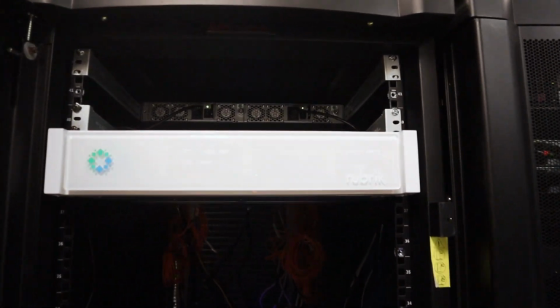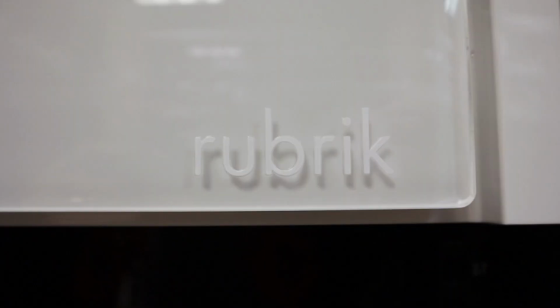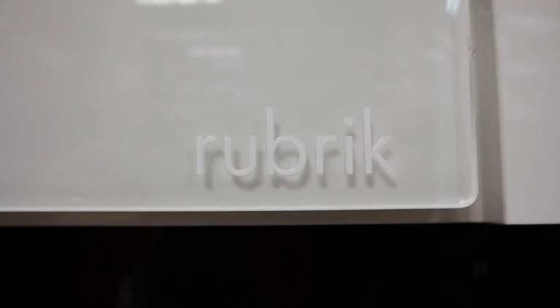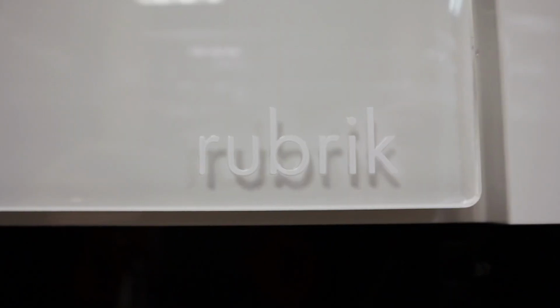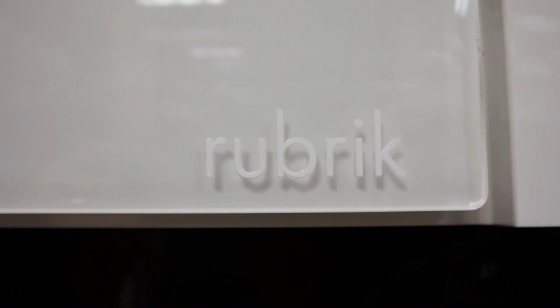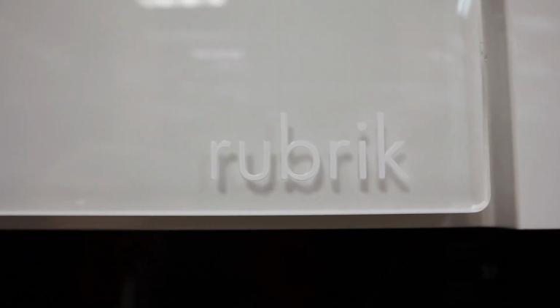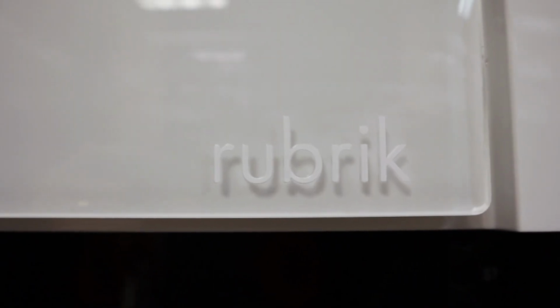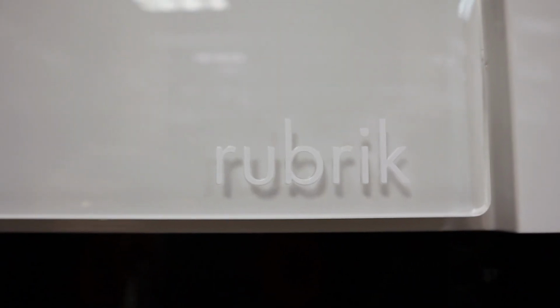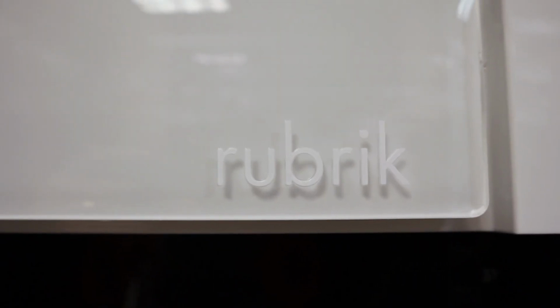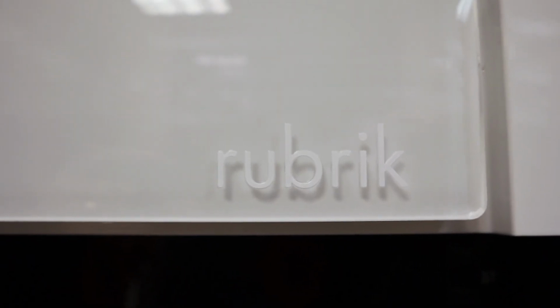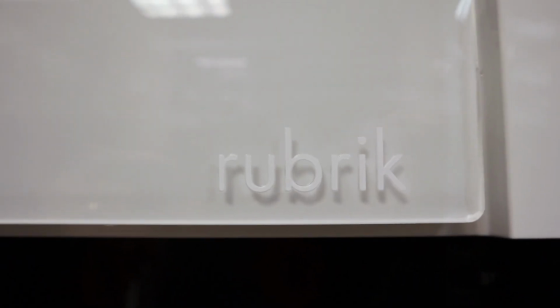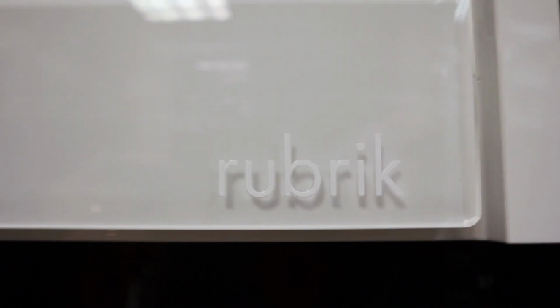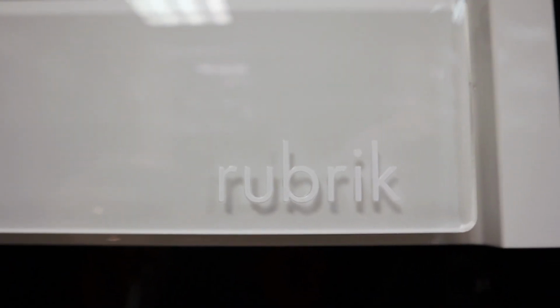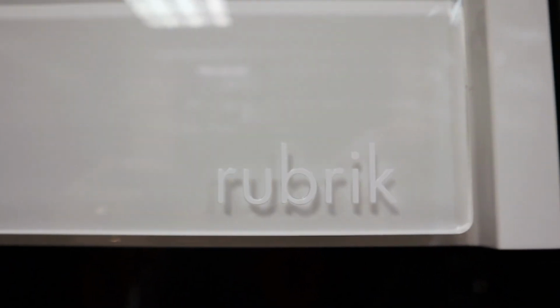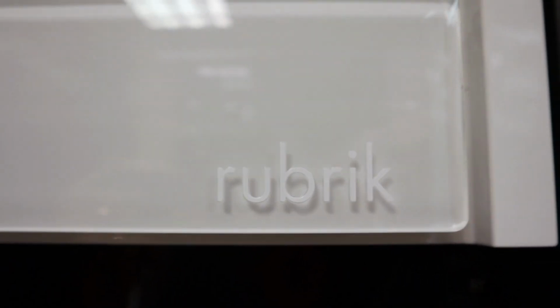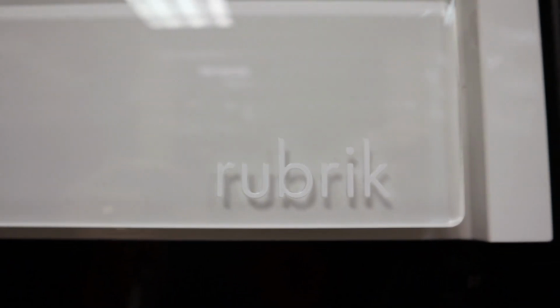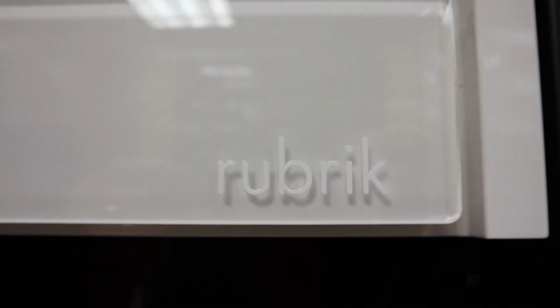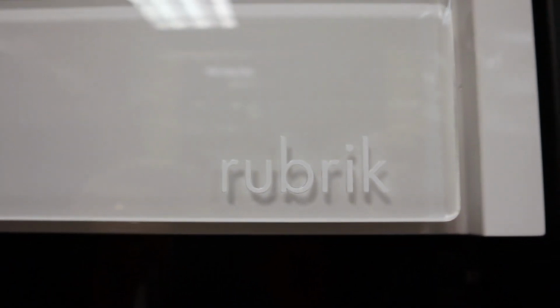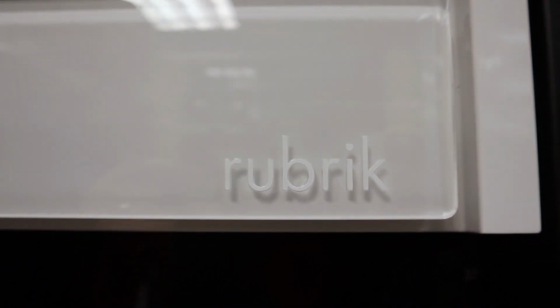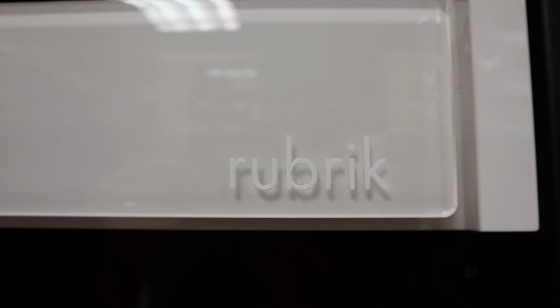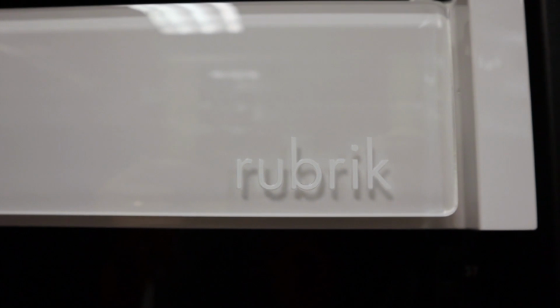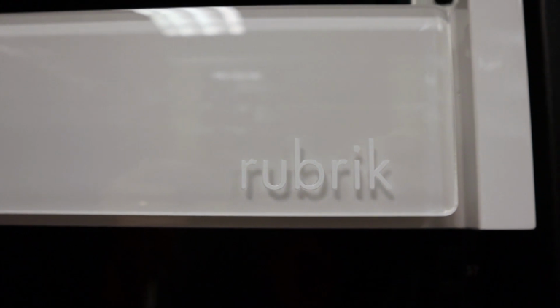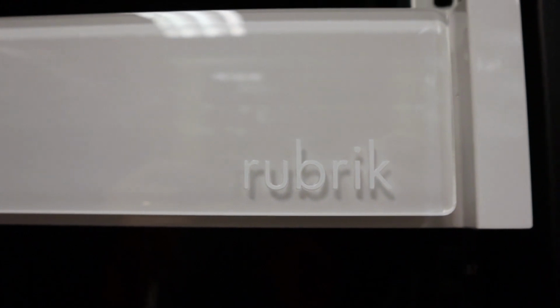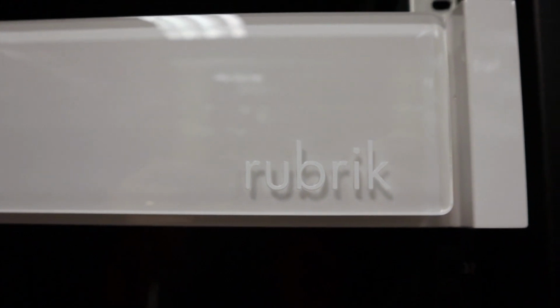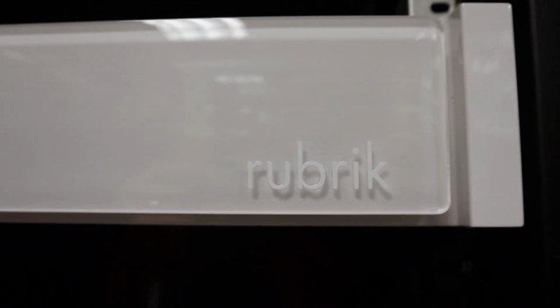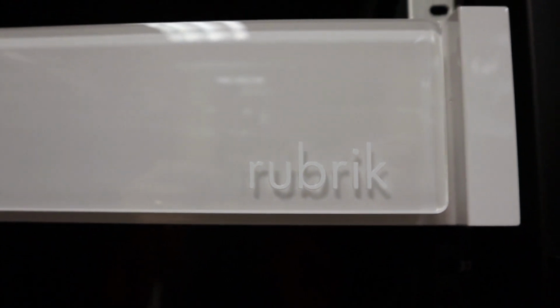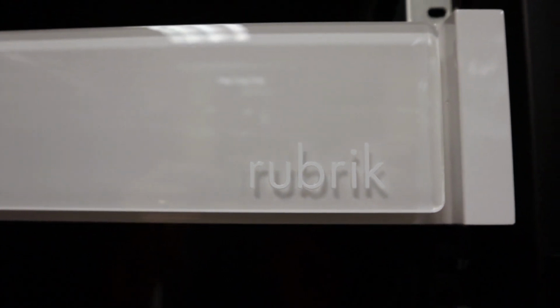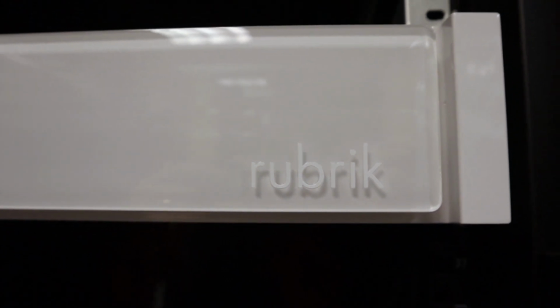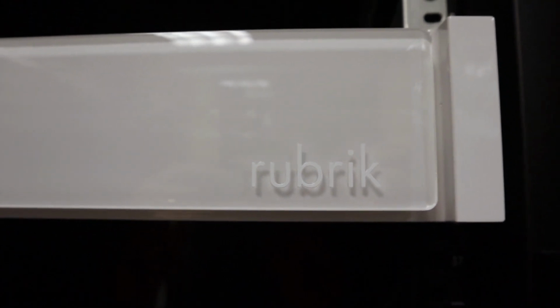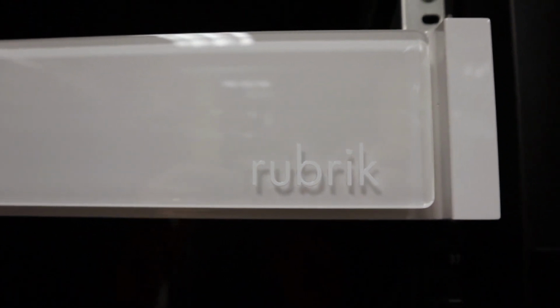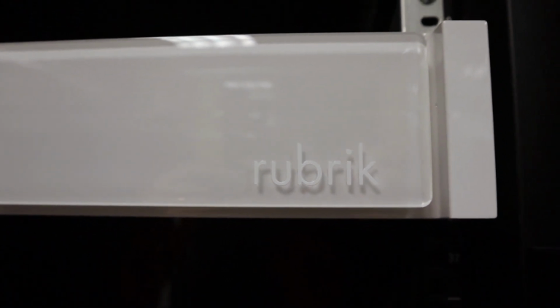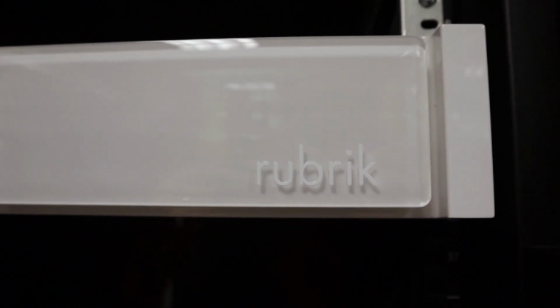Reach out to the Aero Rubrik pre-sales team for a demo today. Thank you.